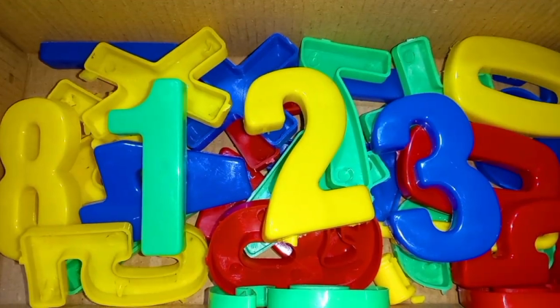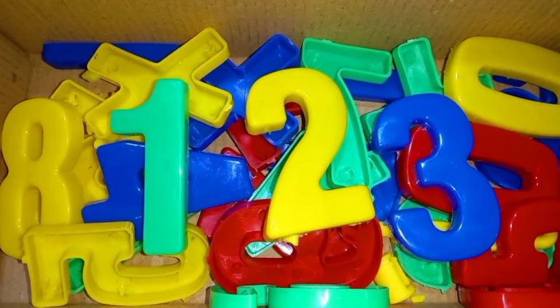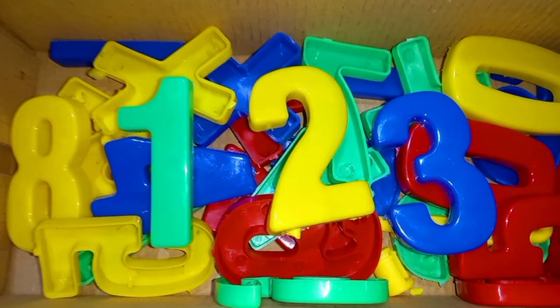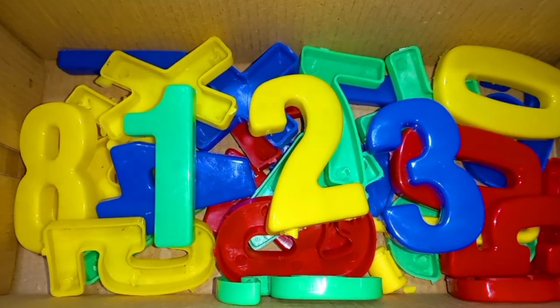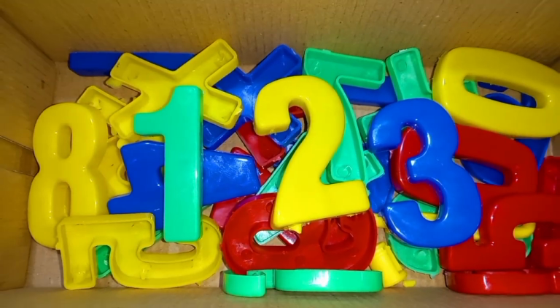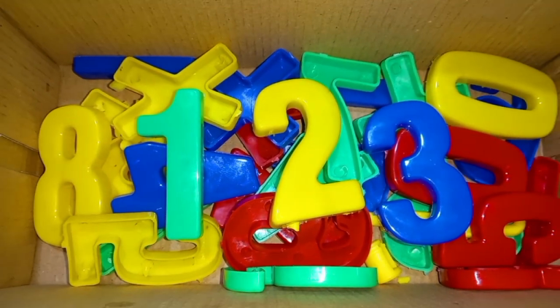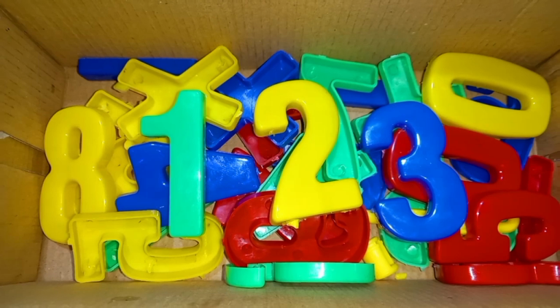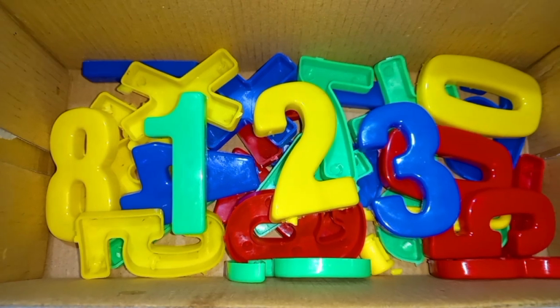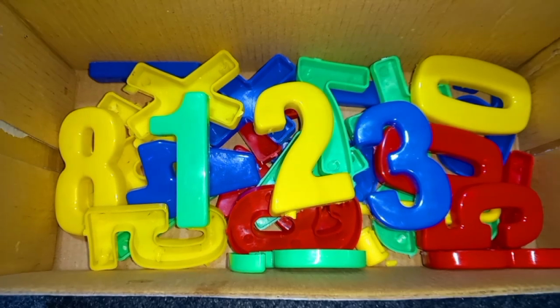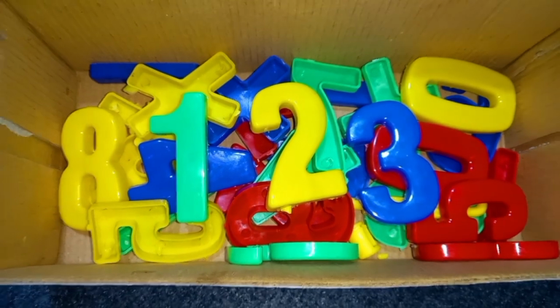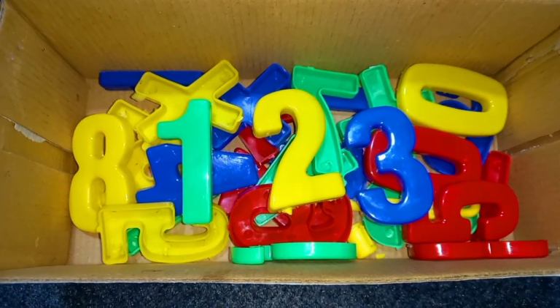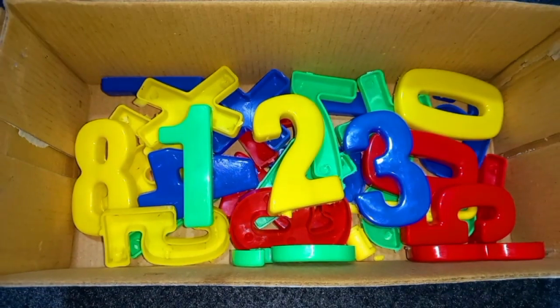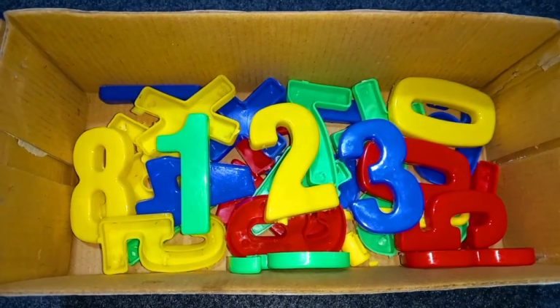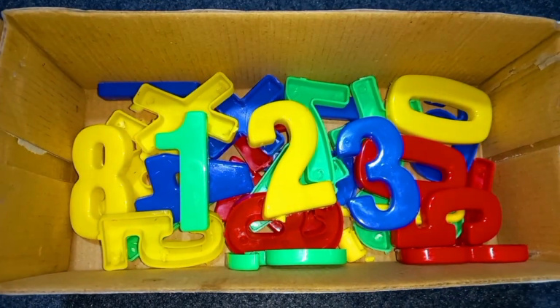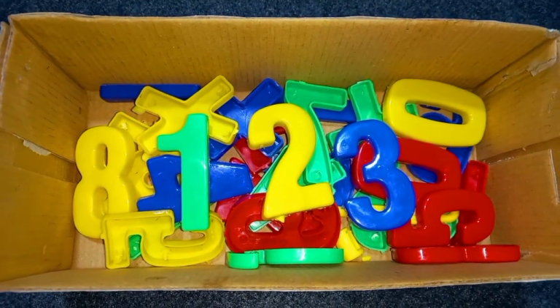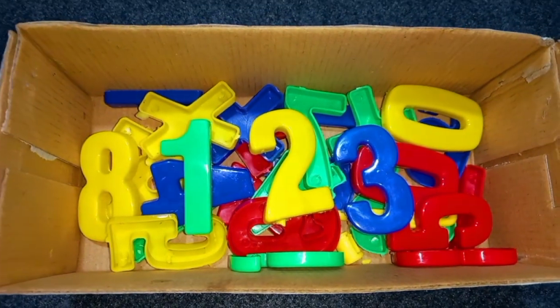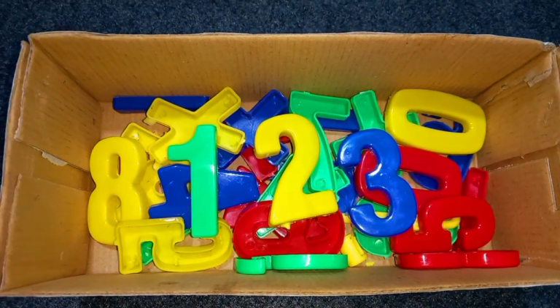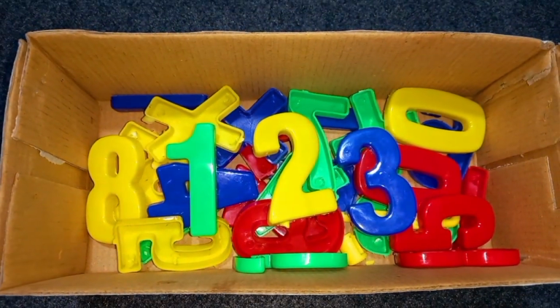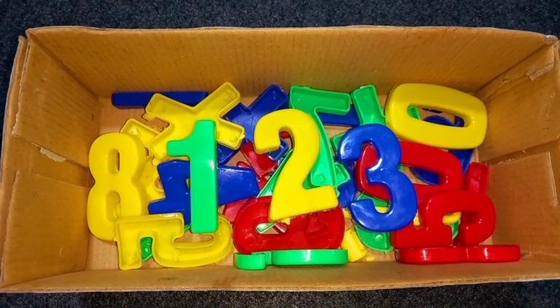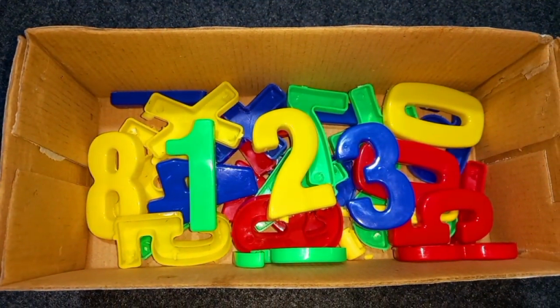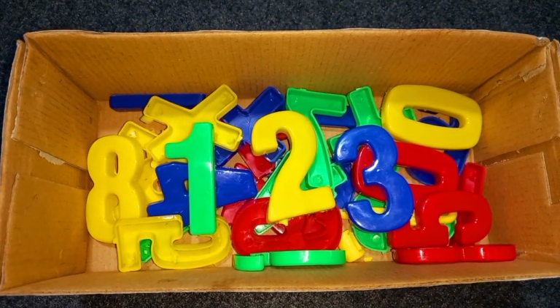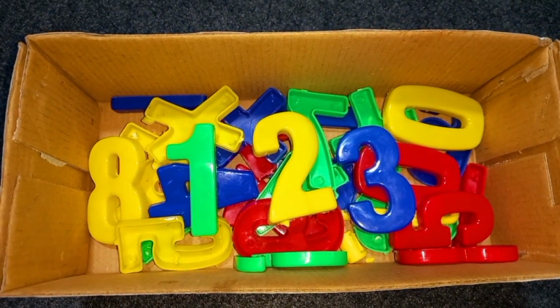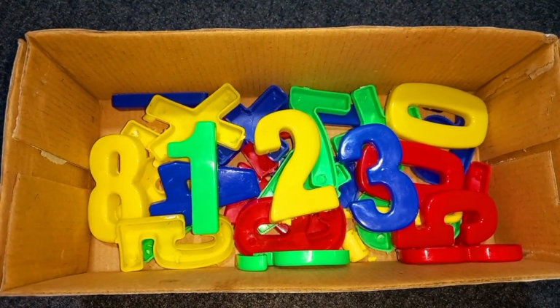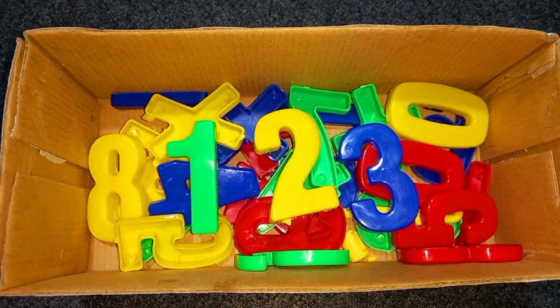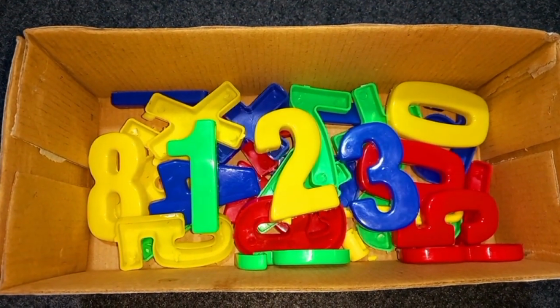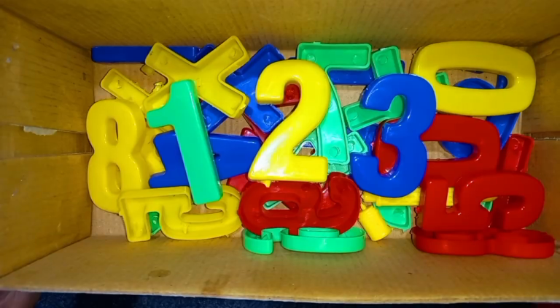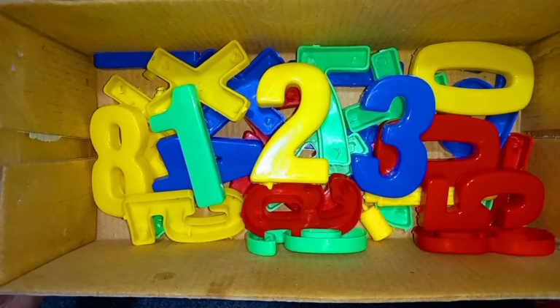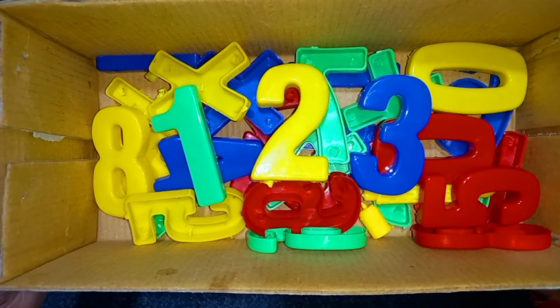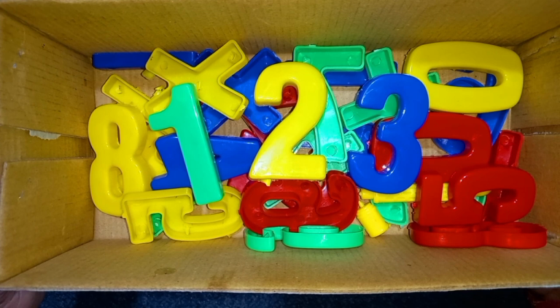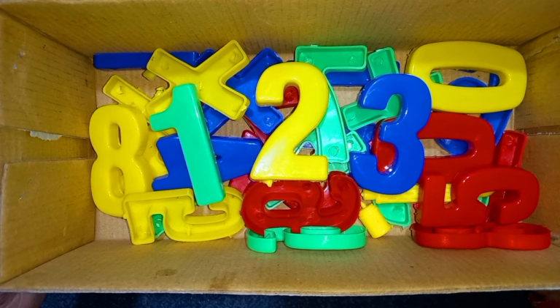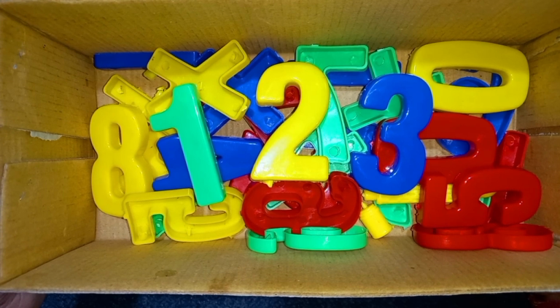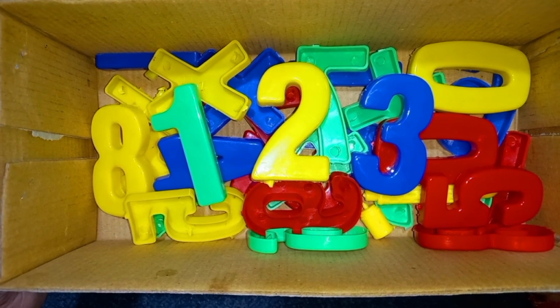Green color, yellow color, blue color. 1, 2, 3 numbers.